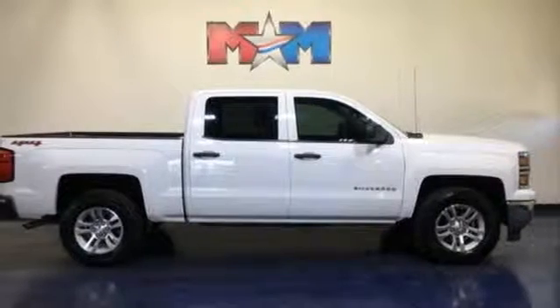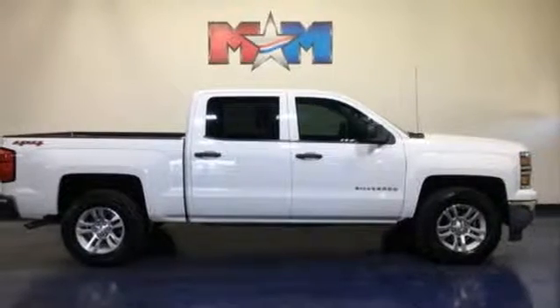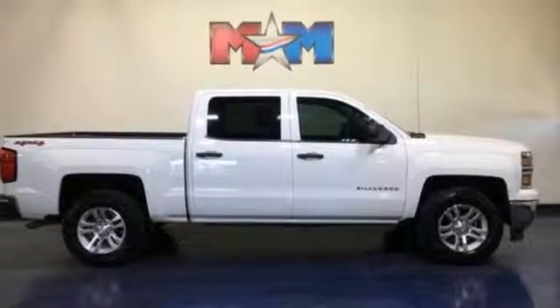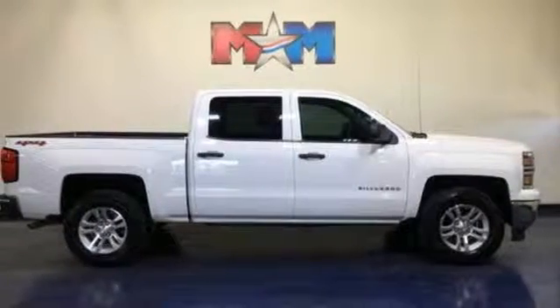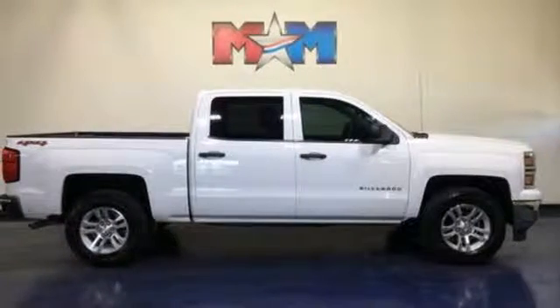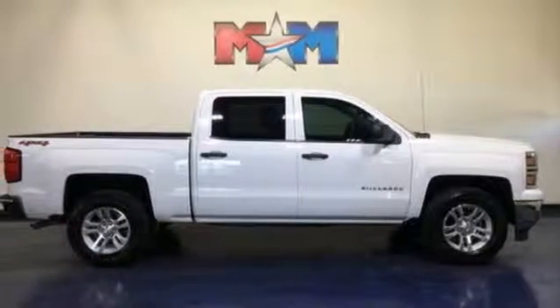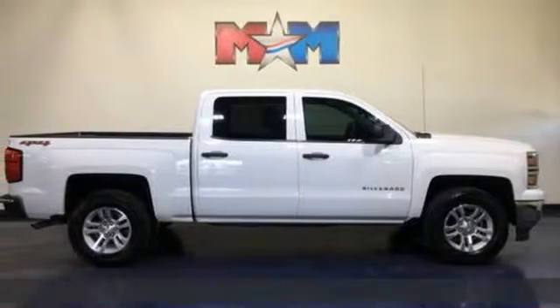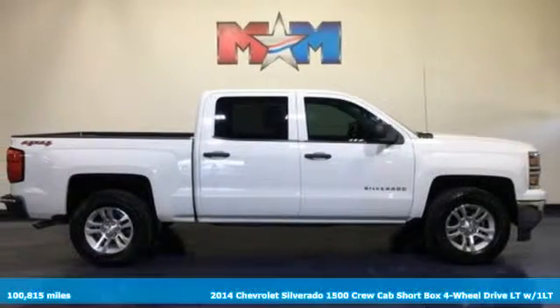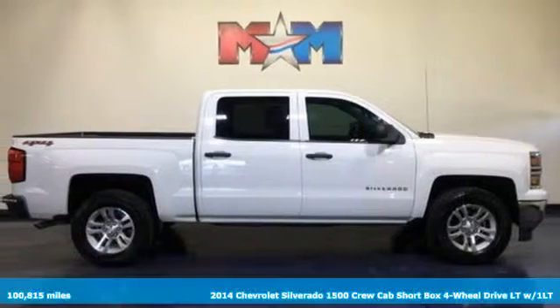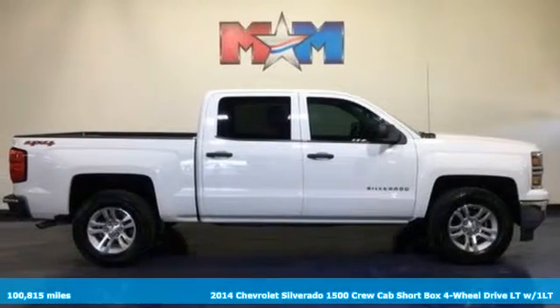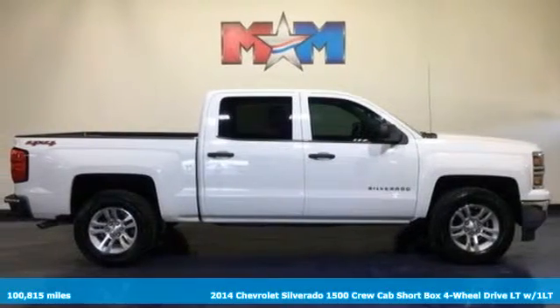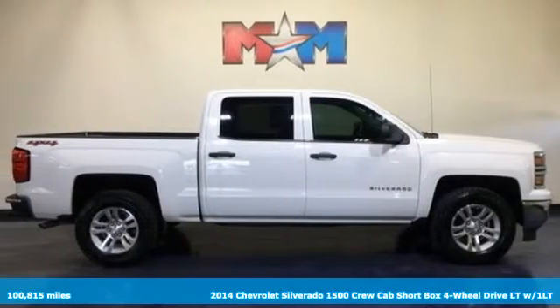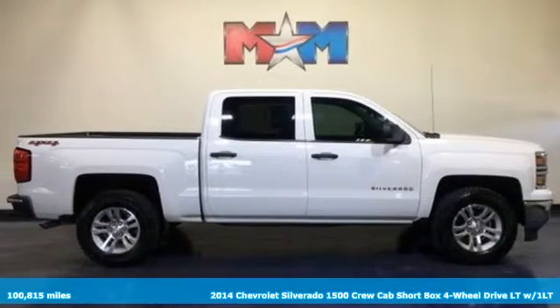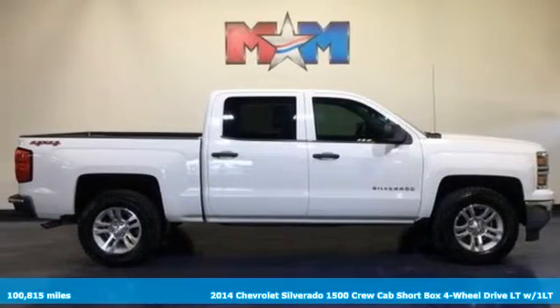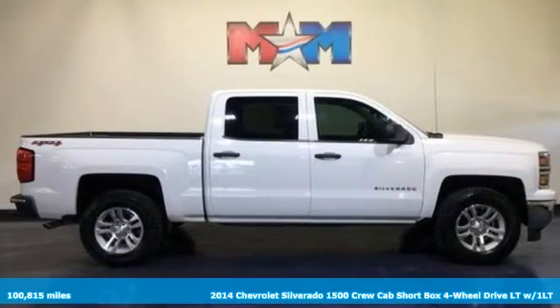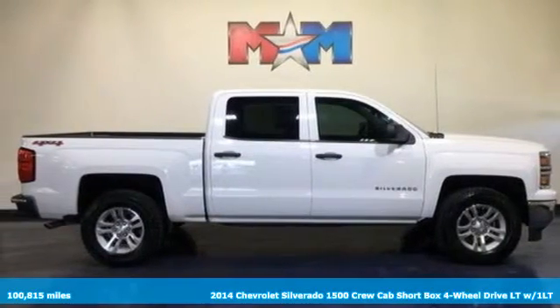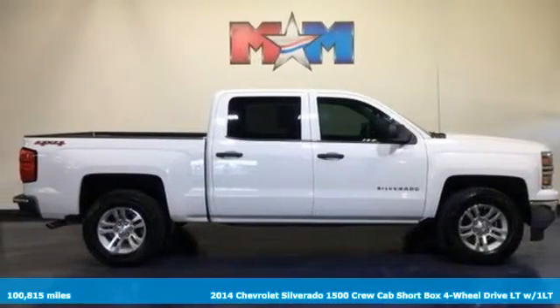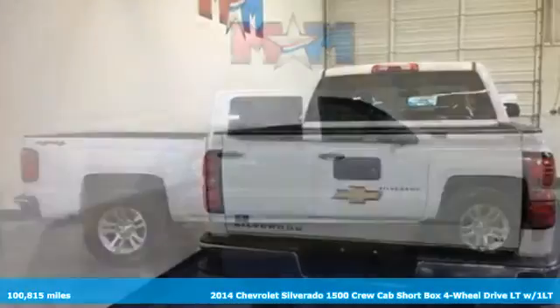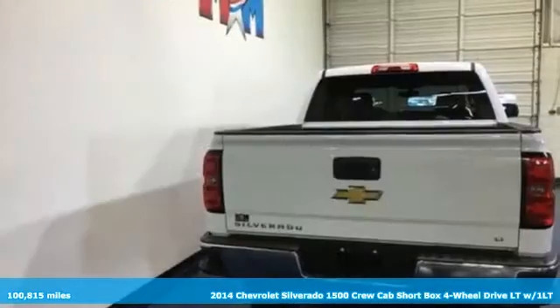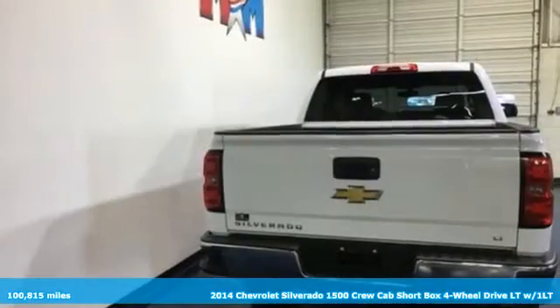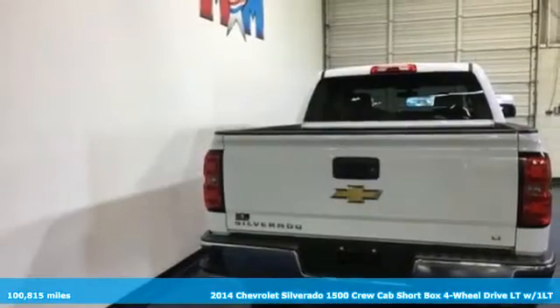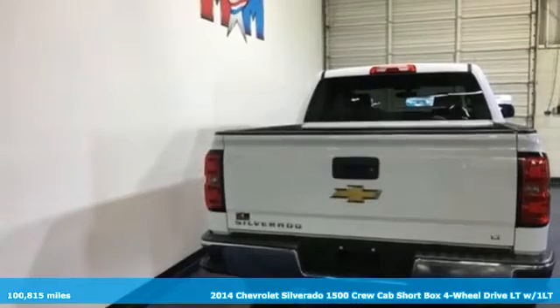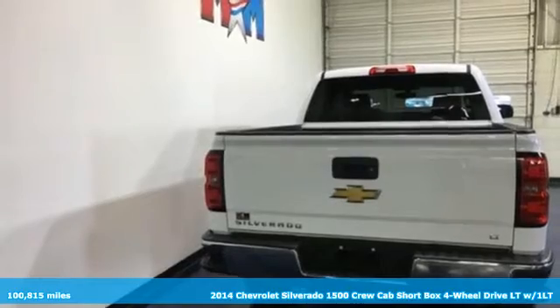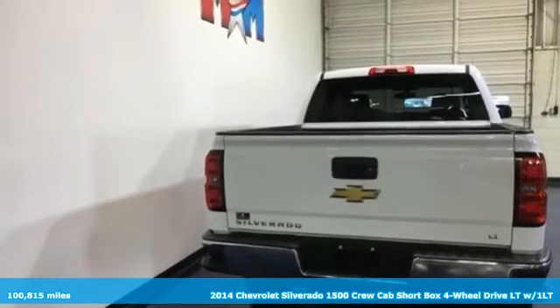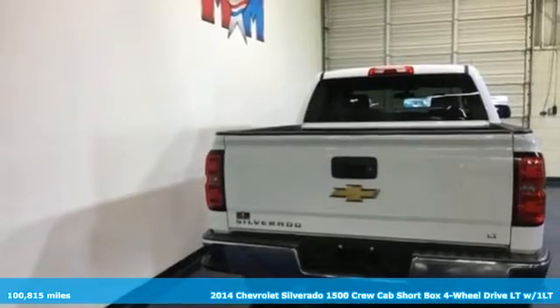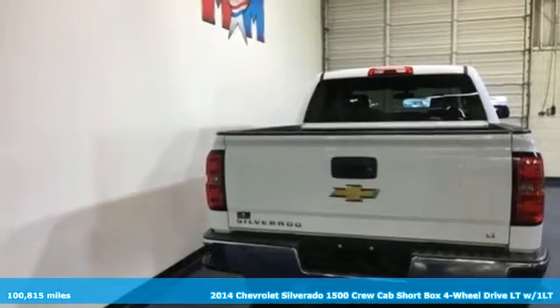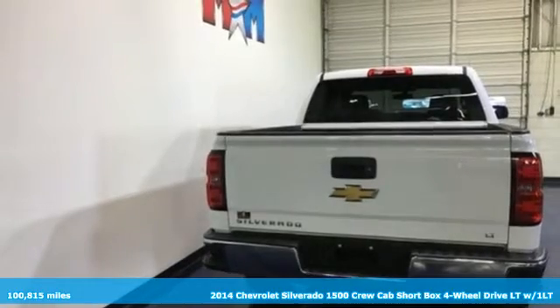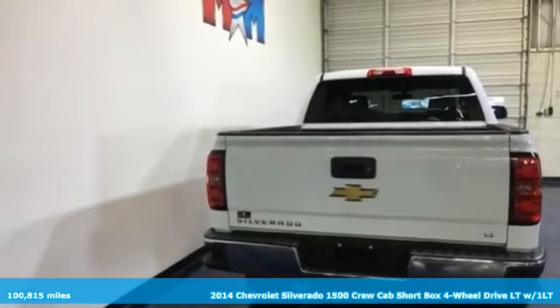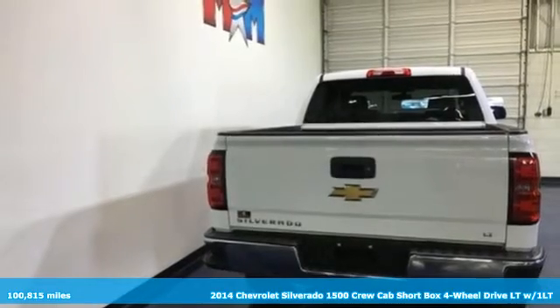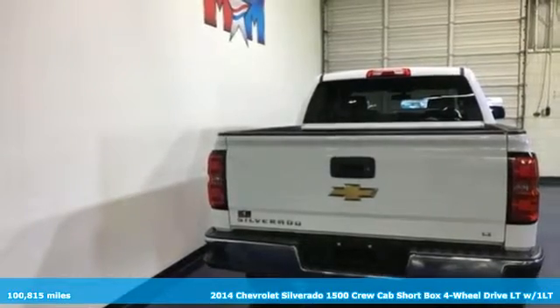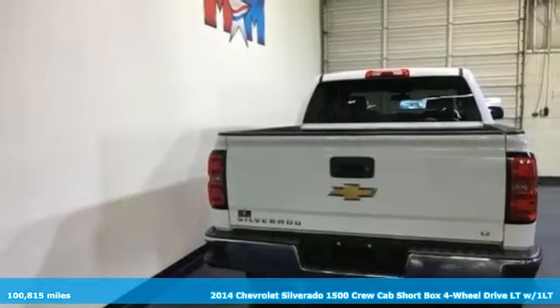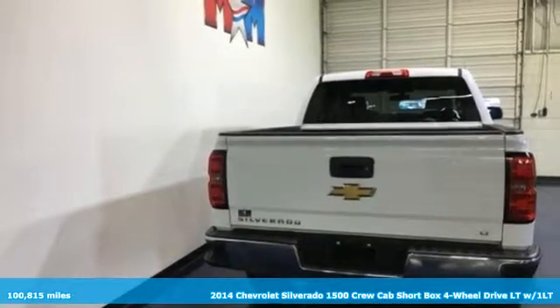Here's a 2014 Chevrolet Silverado 1500. In a Chevy, the journey matters more than the destination.